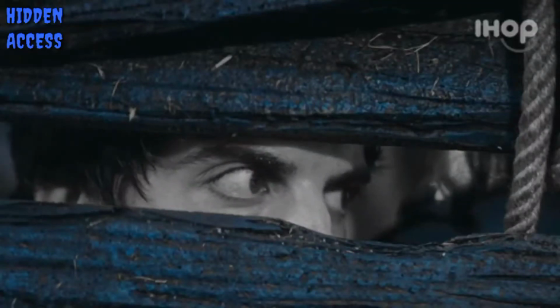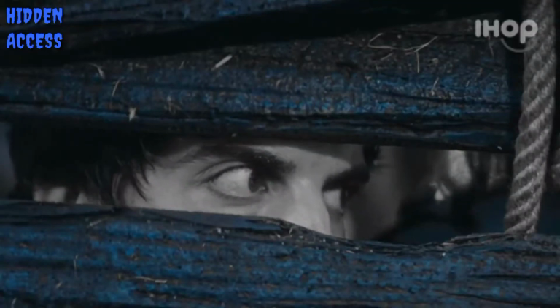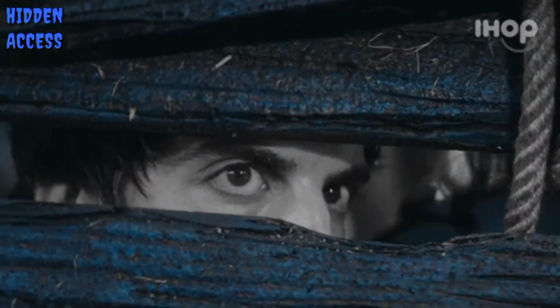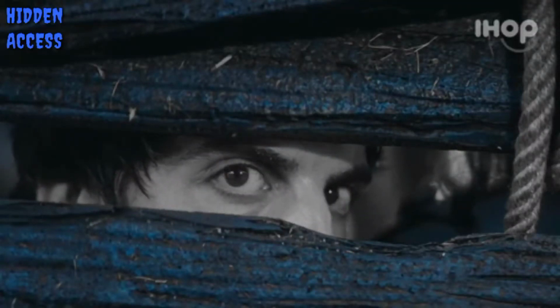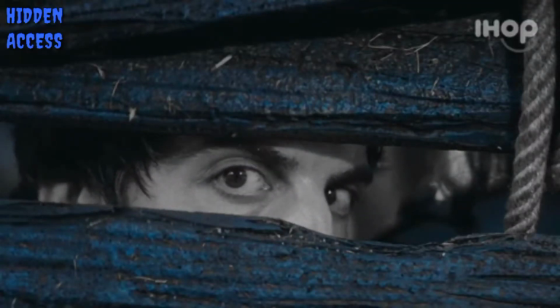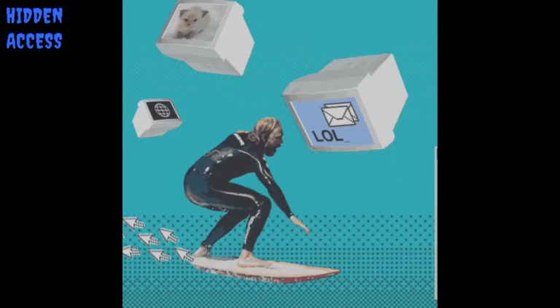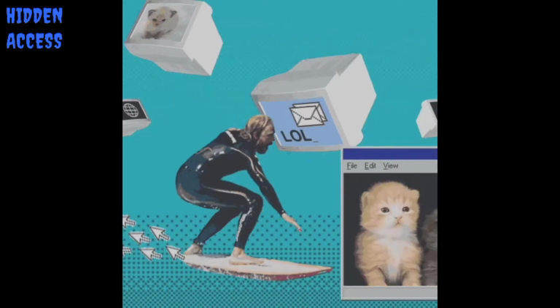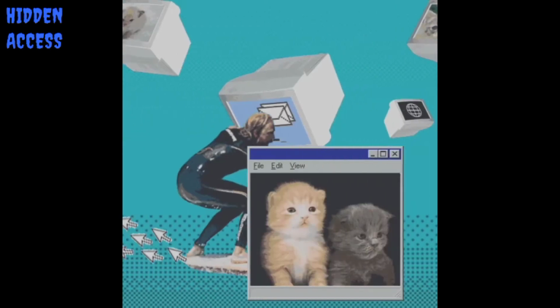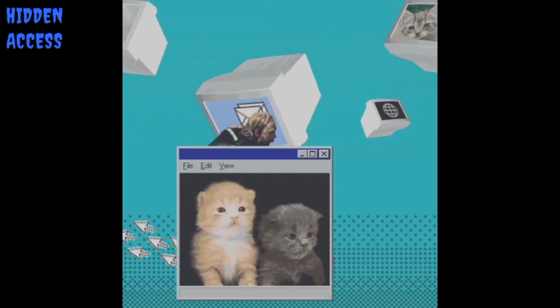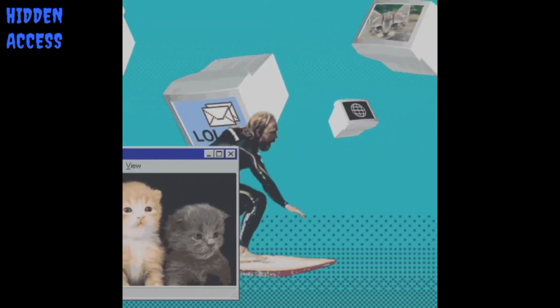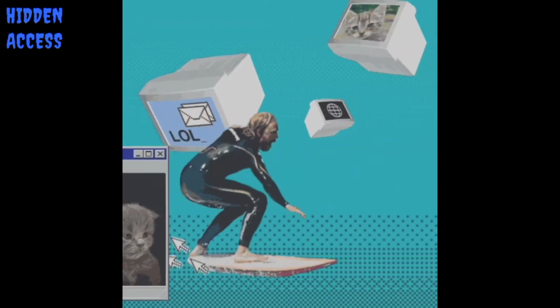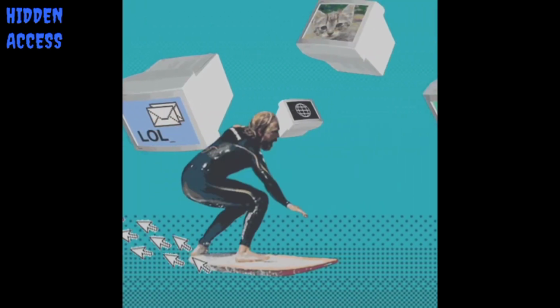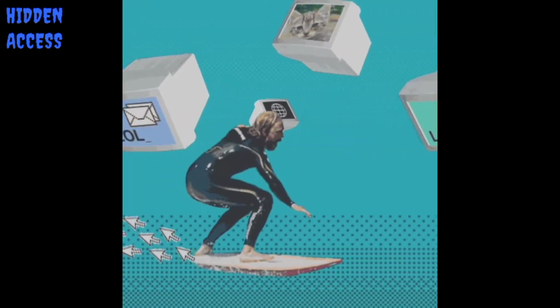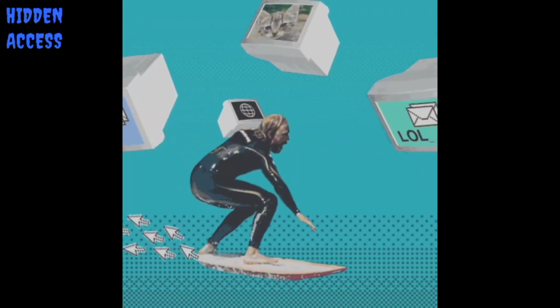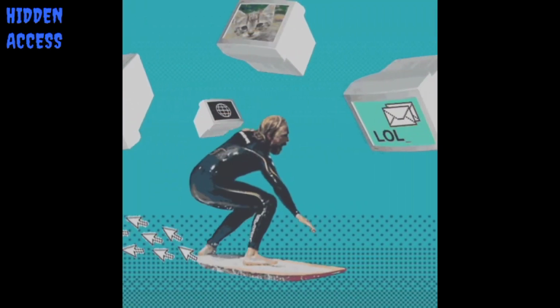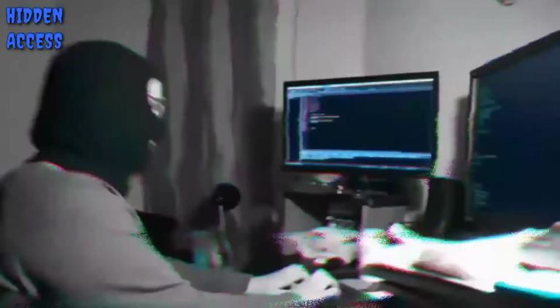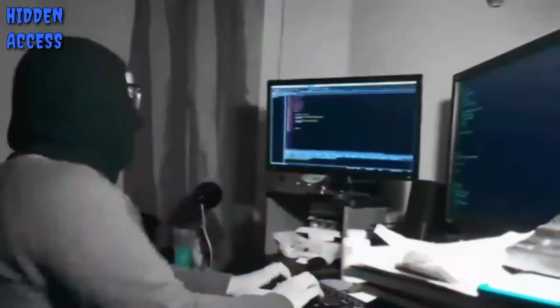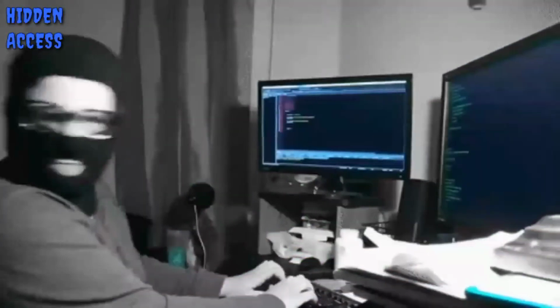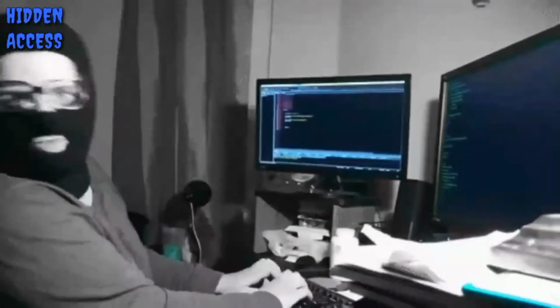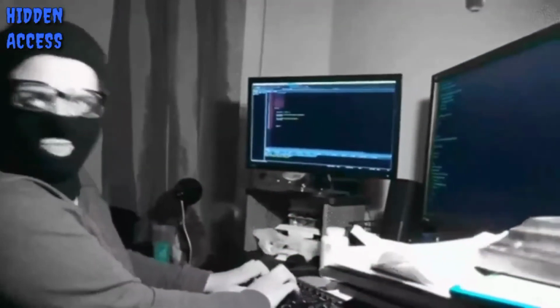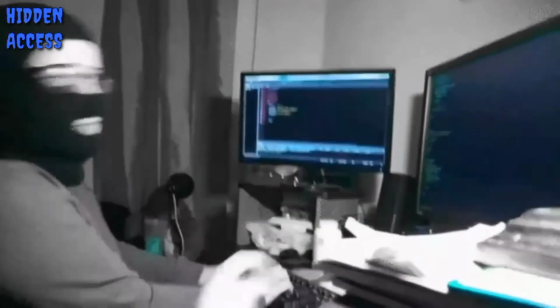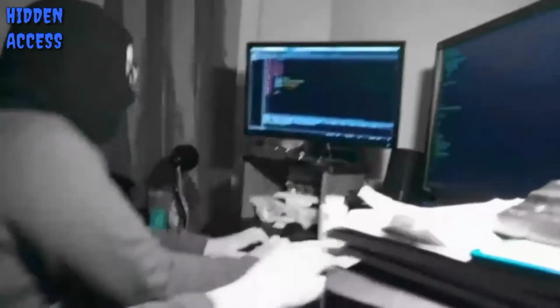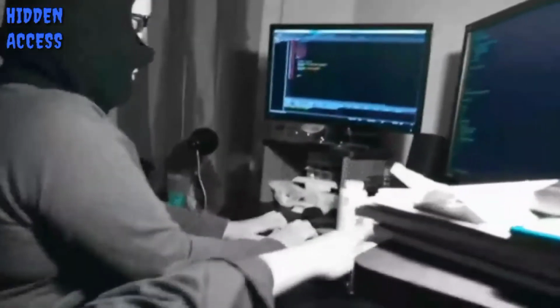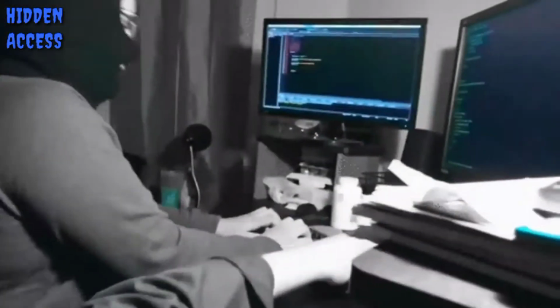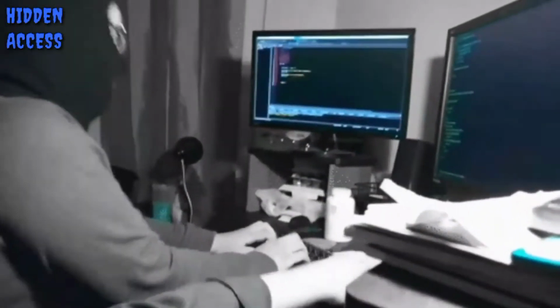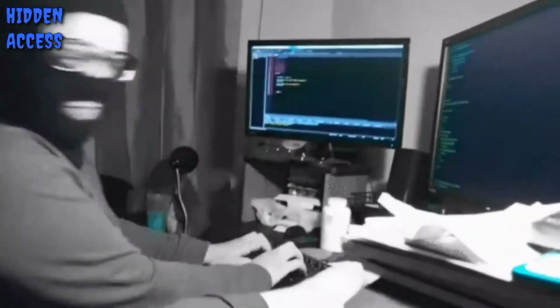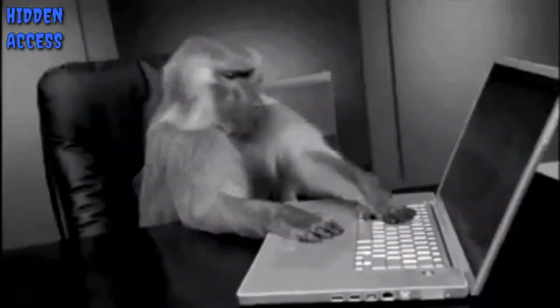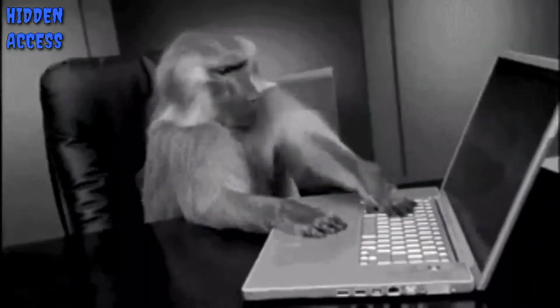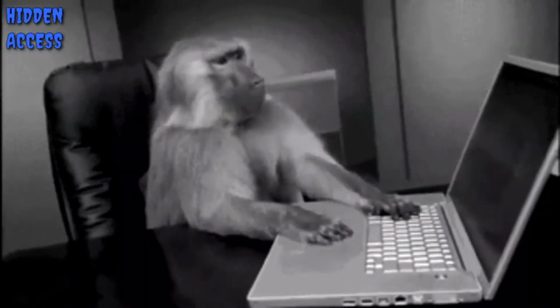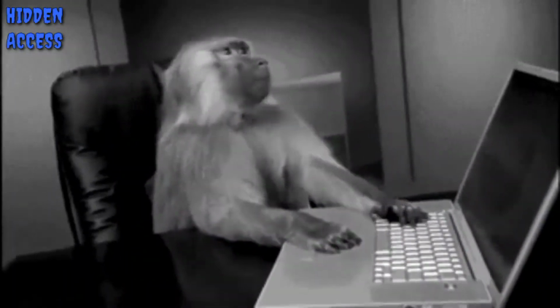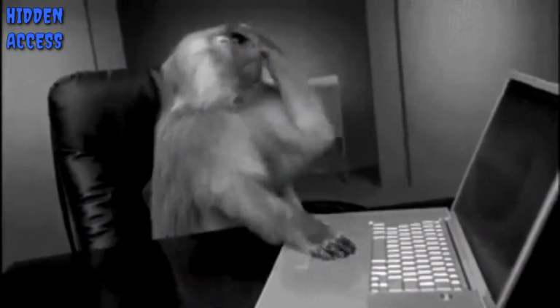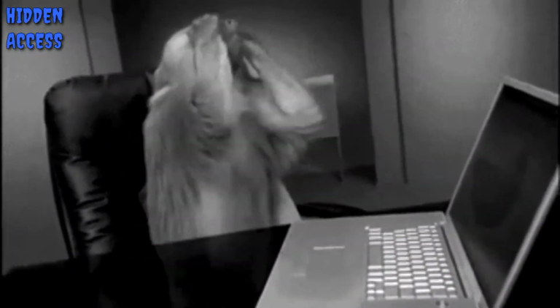Welcome to Hidden Access — it's a place where you can waste your time on the internet. Welcome to the club.